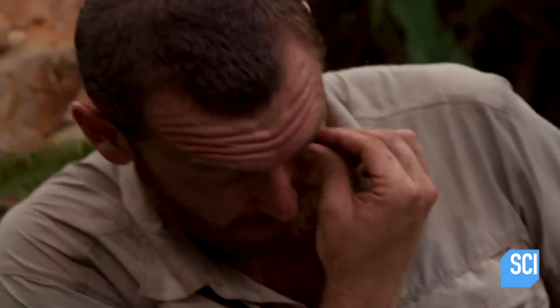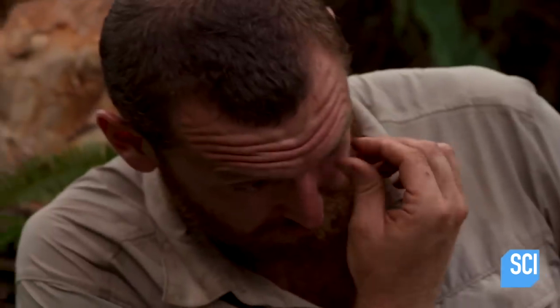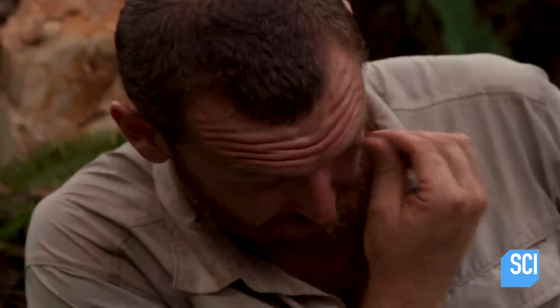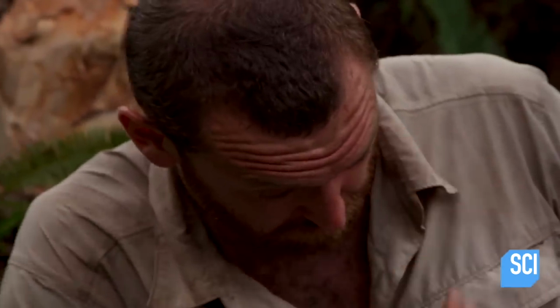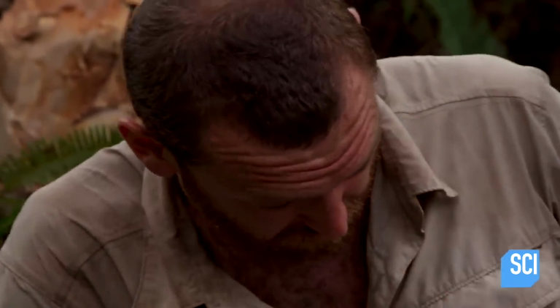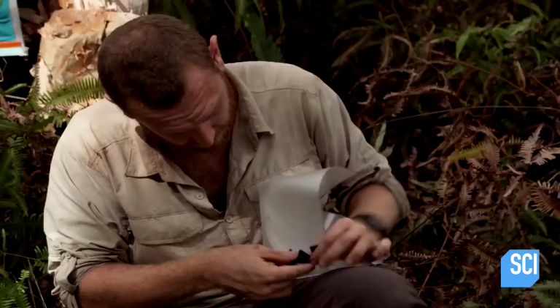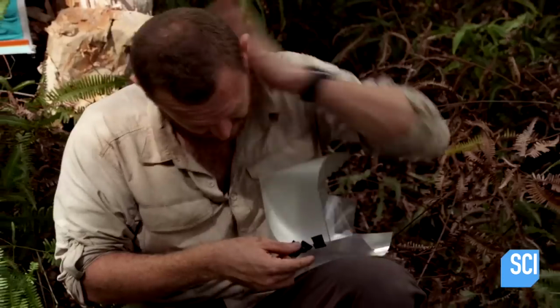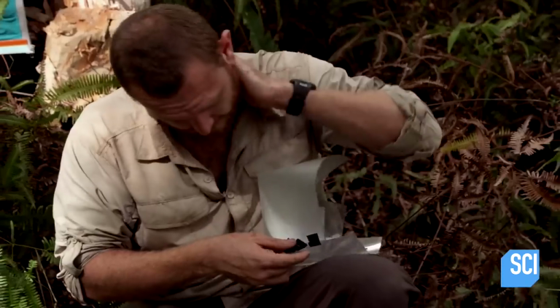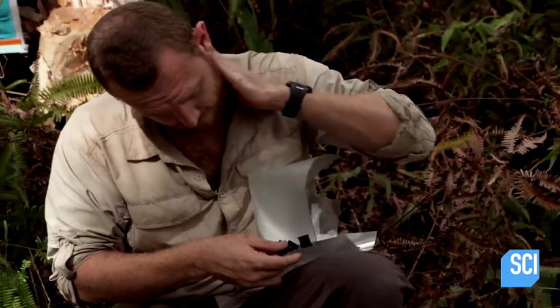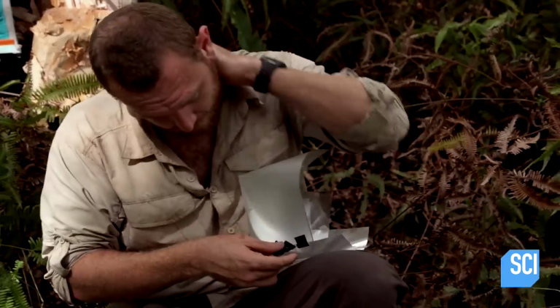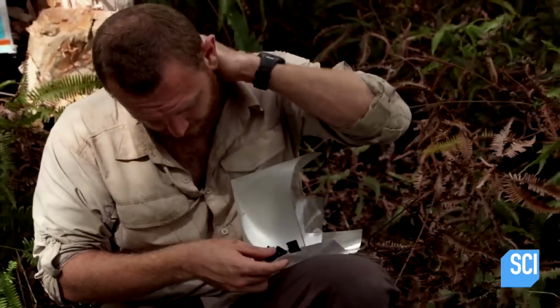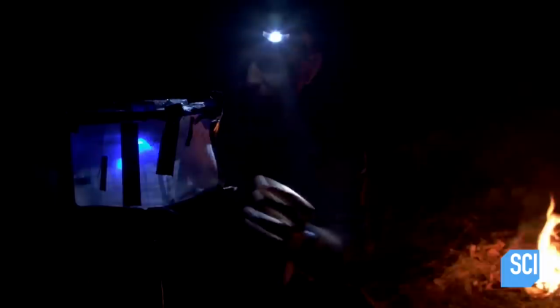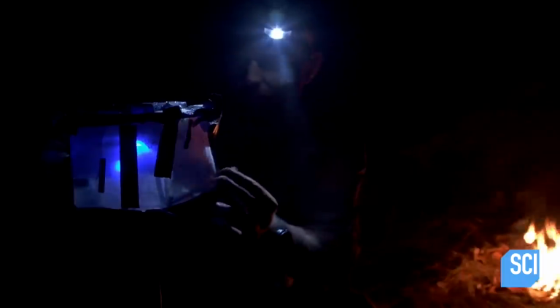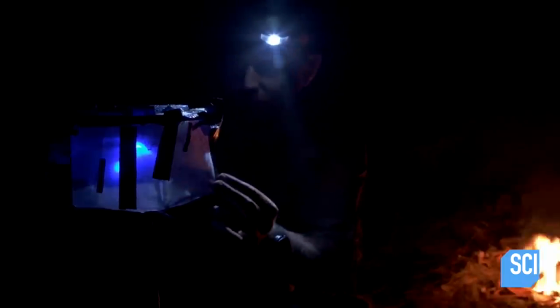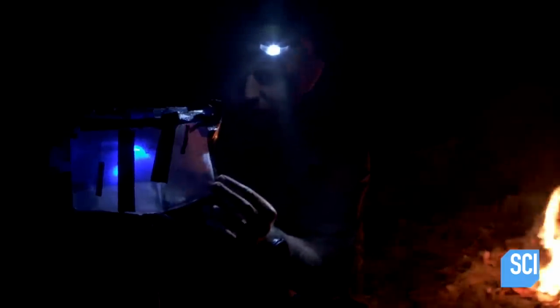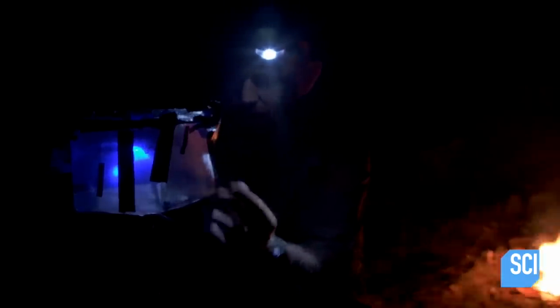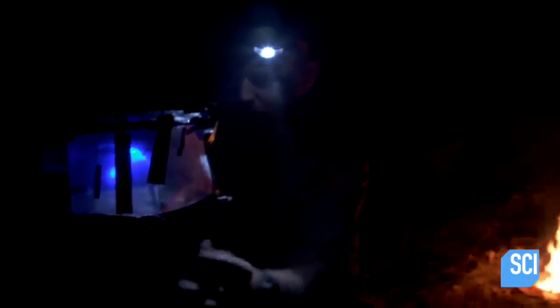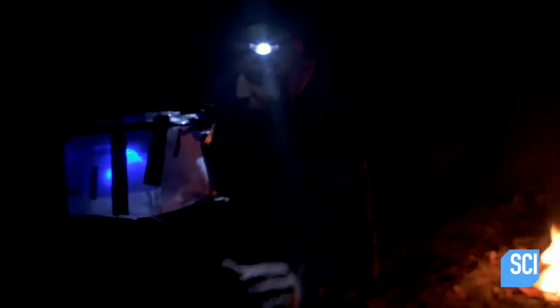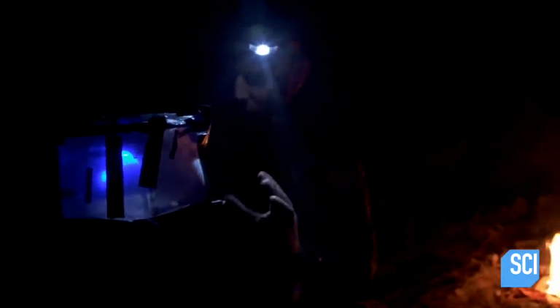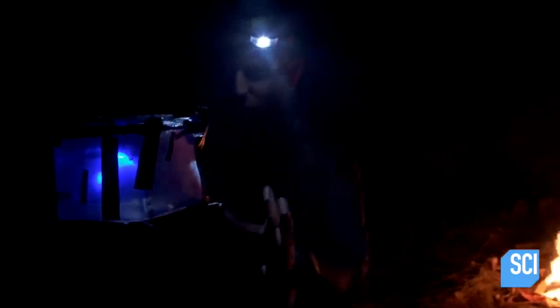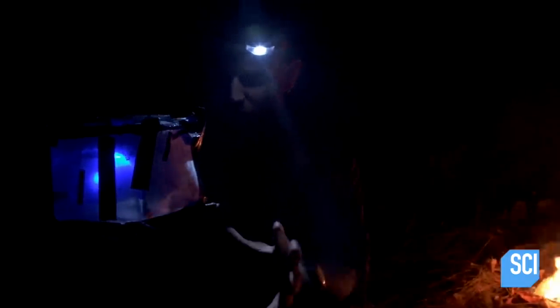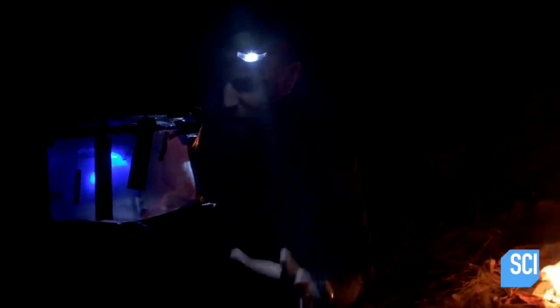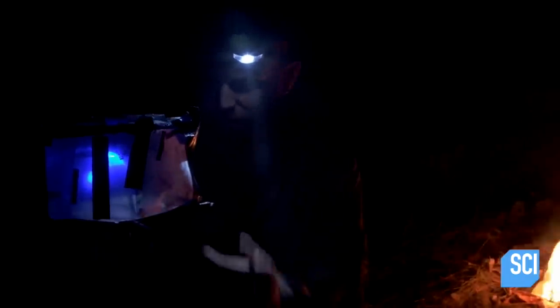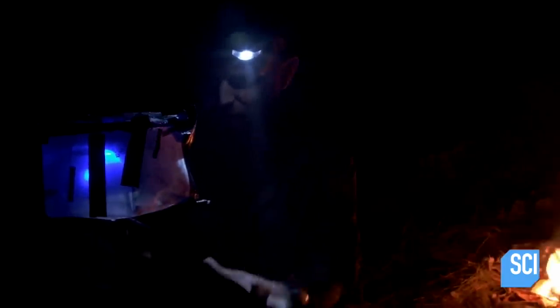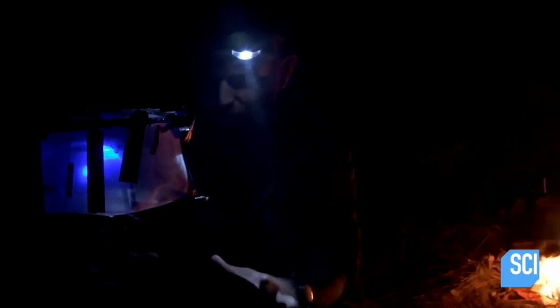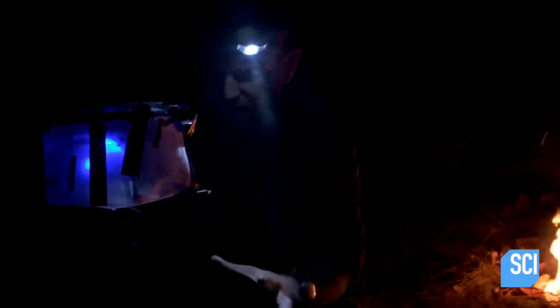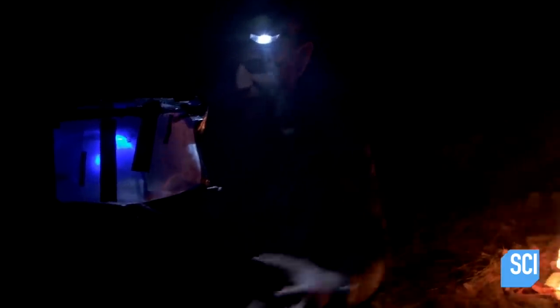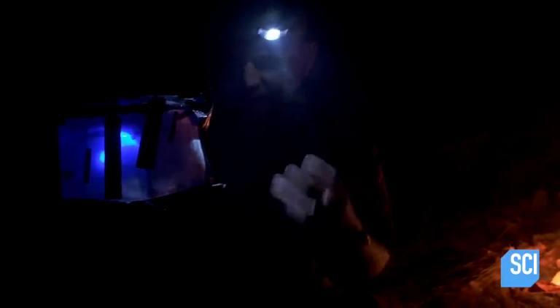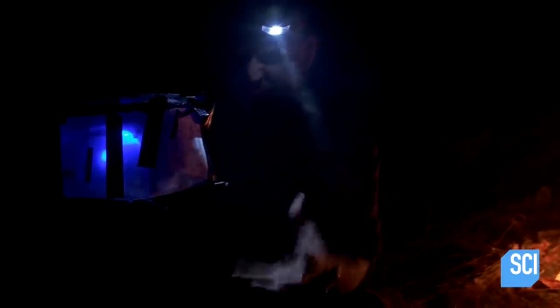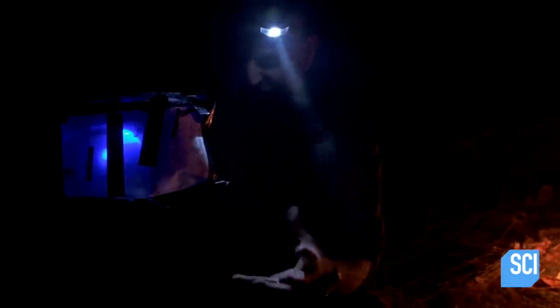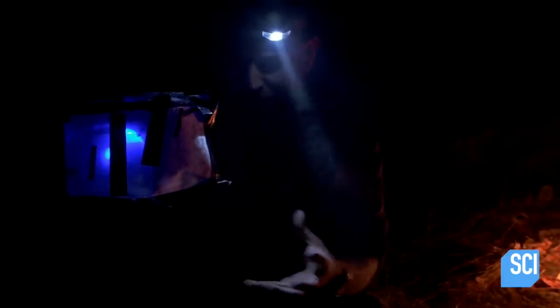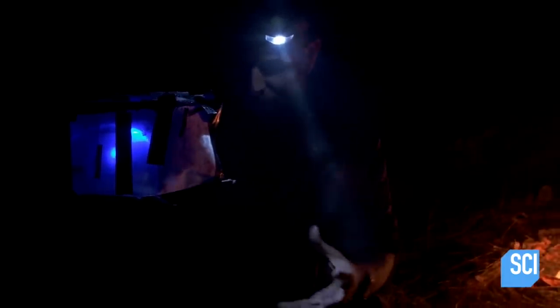Tonight I'll be ready when the mosquitoes come. We've got the bug zapper in place and lit up now.